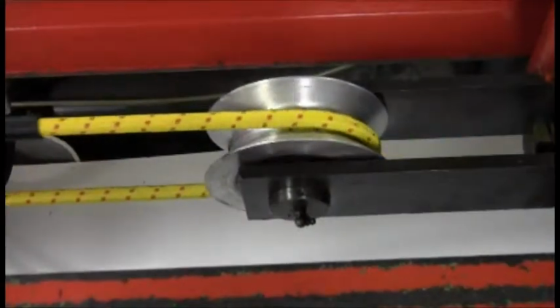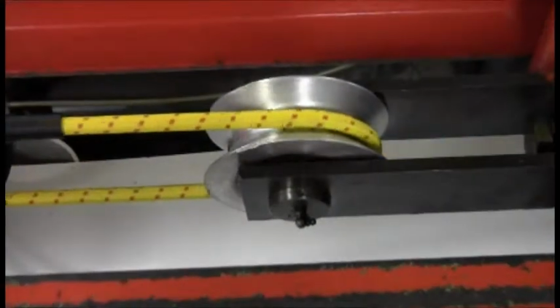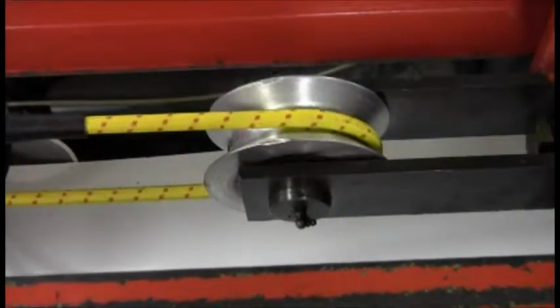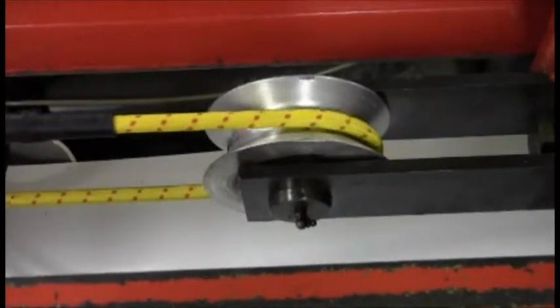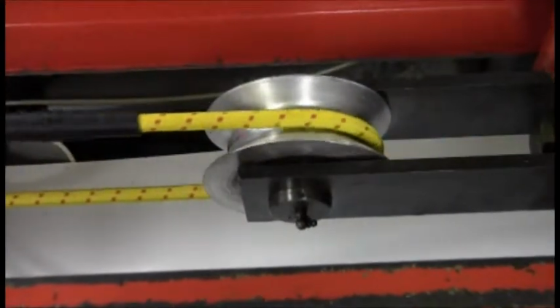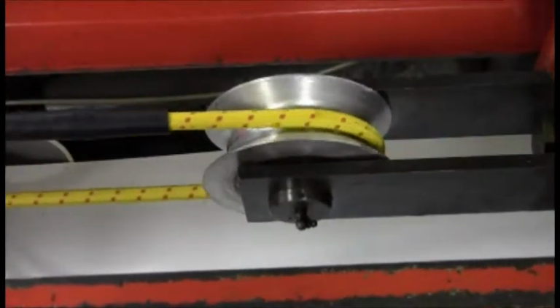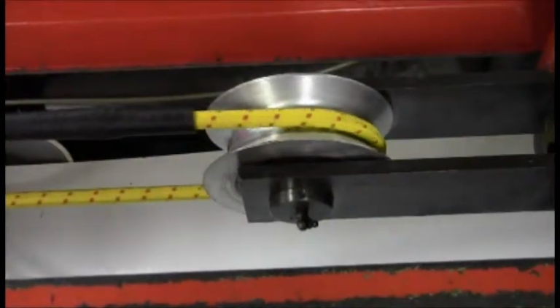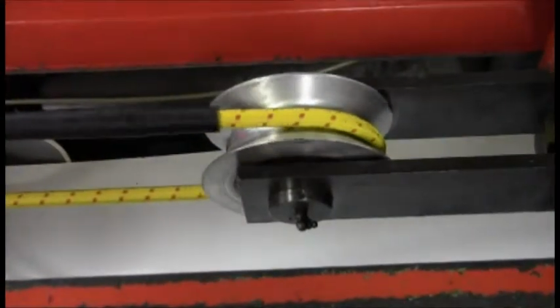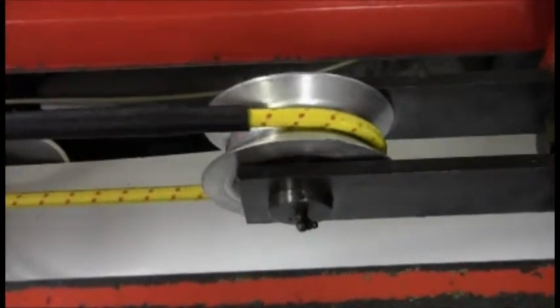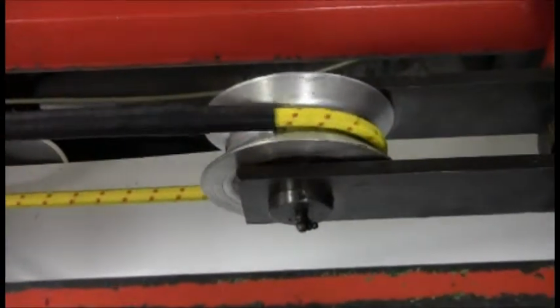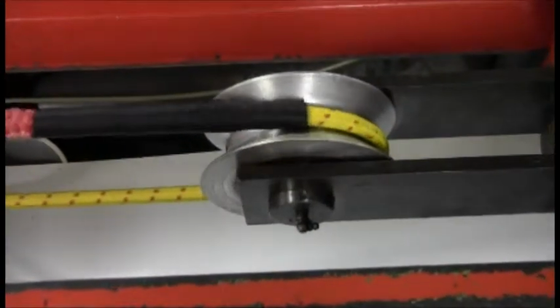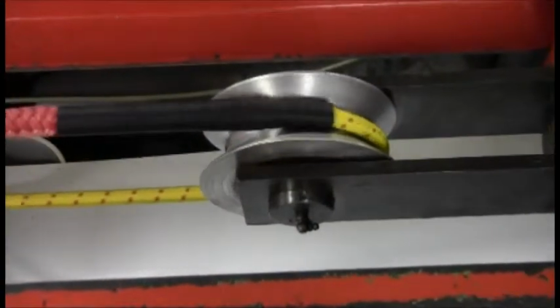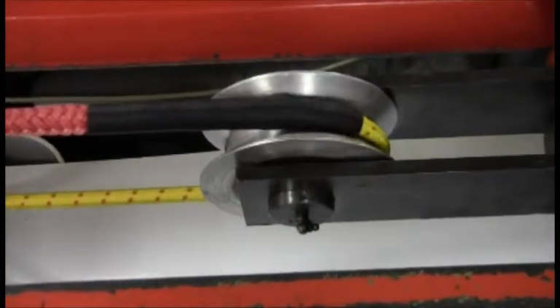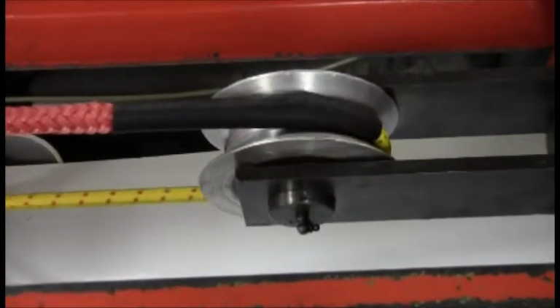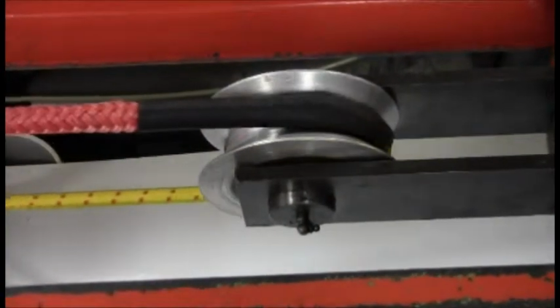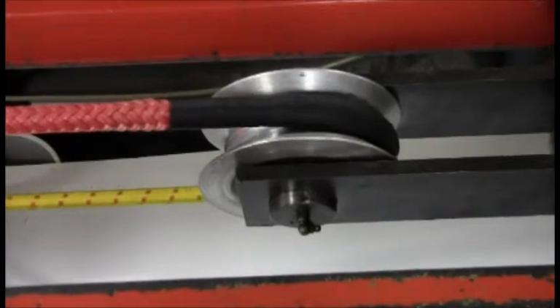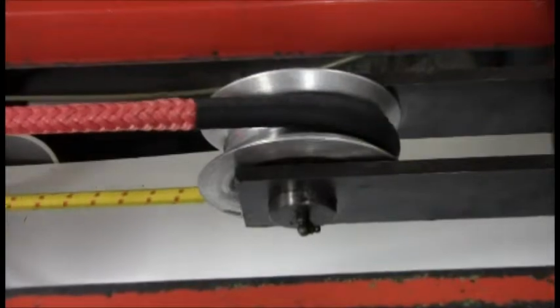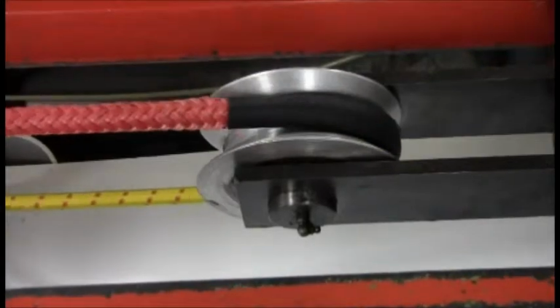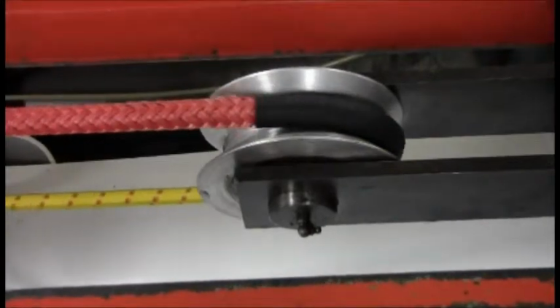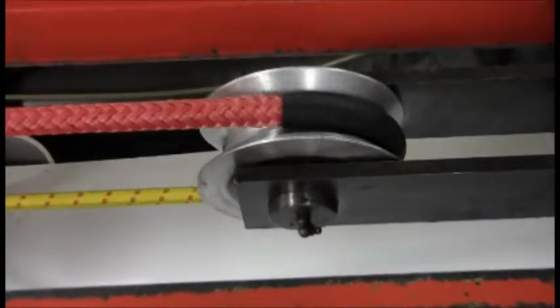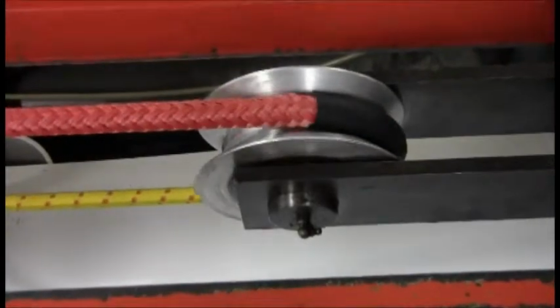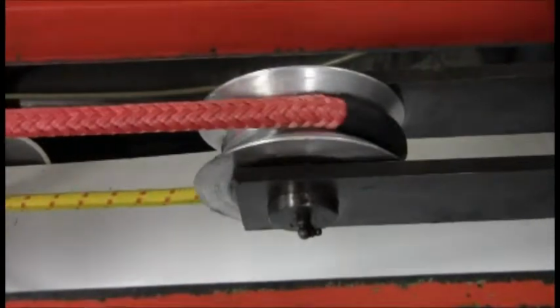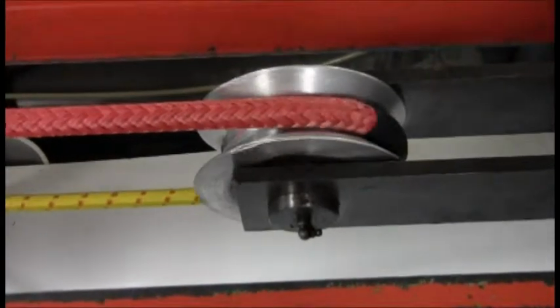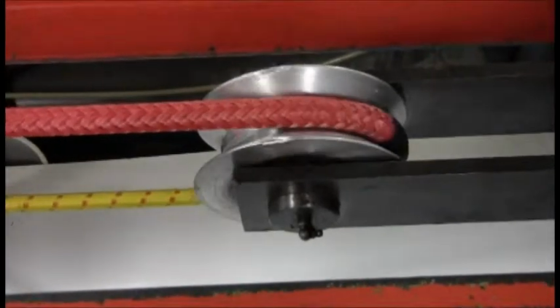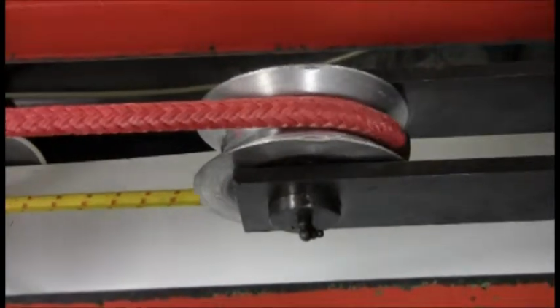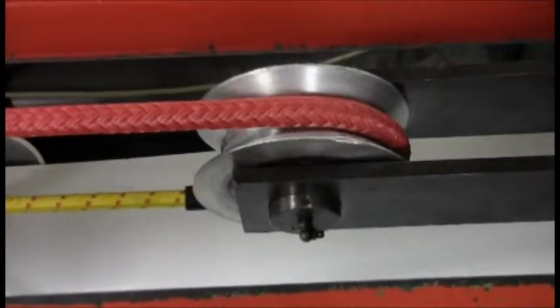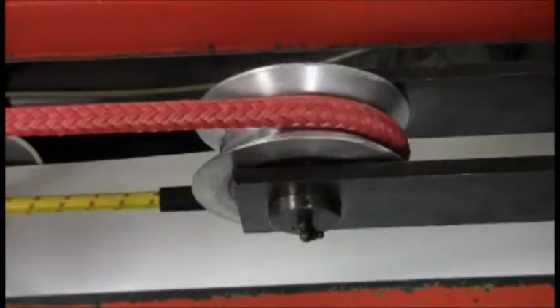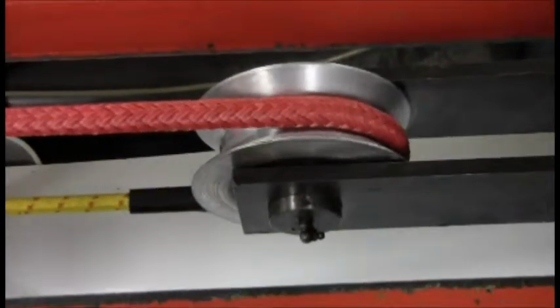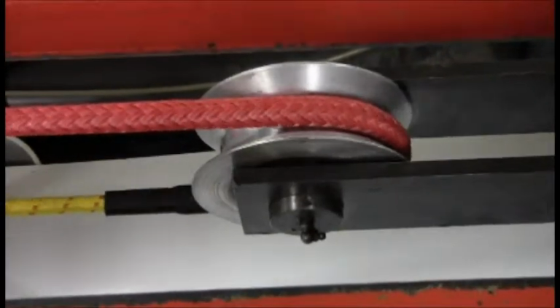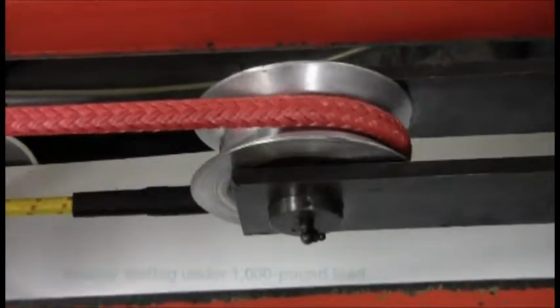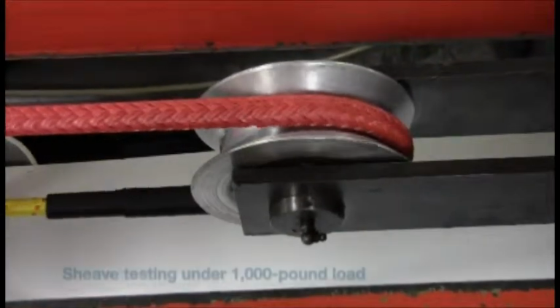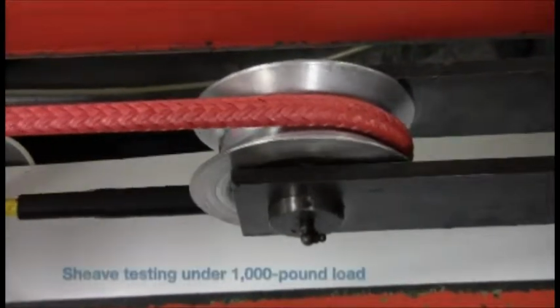This smooth and tough joint will allow the TechEye to pass freely over sheaves, even under a heavy load.